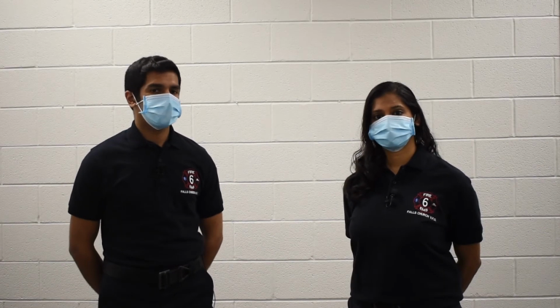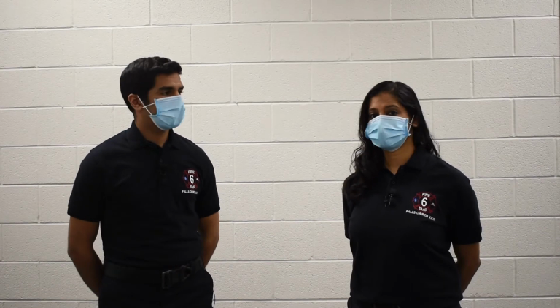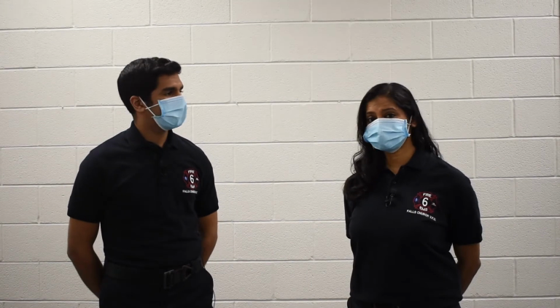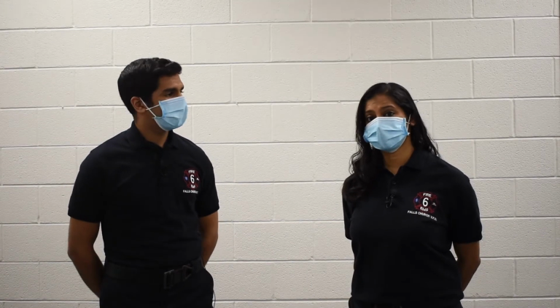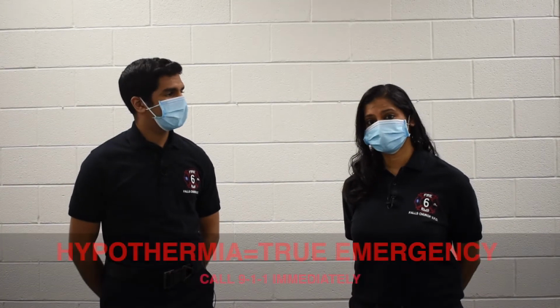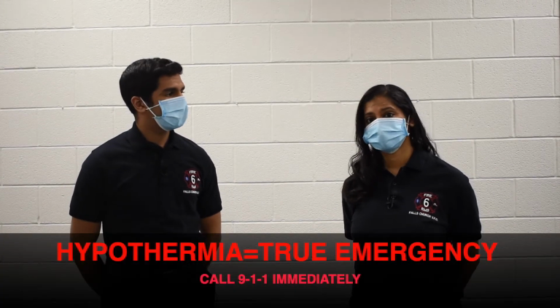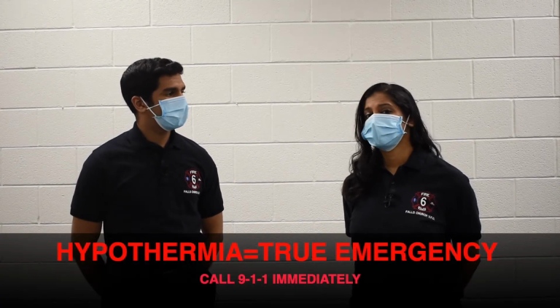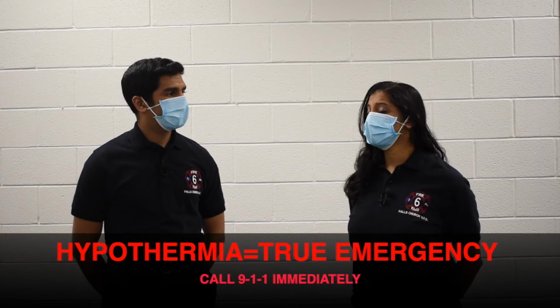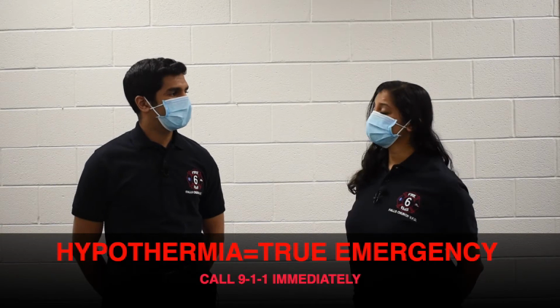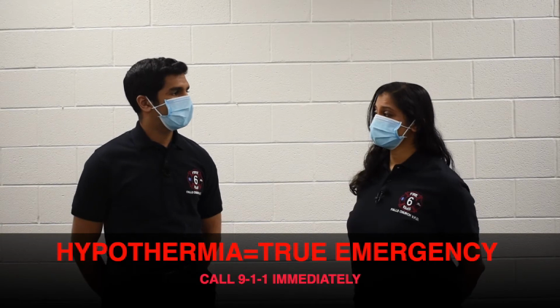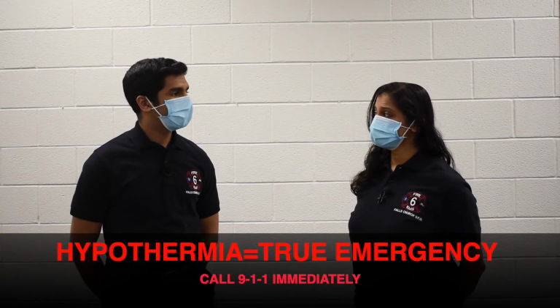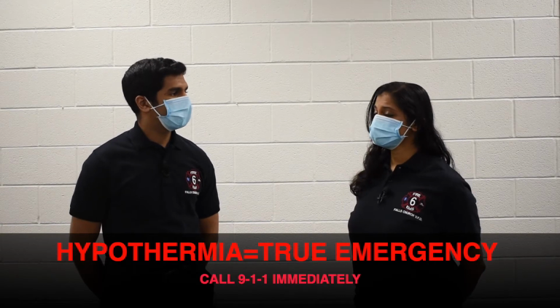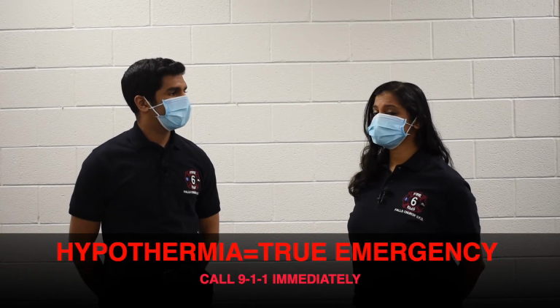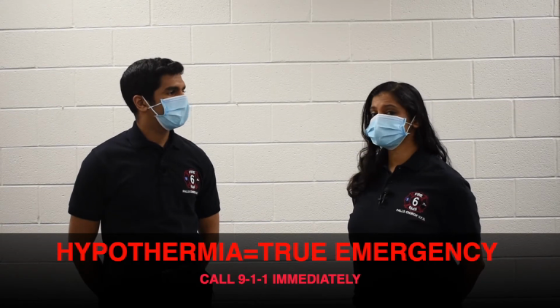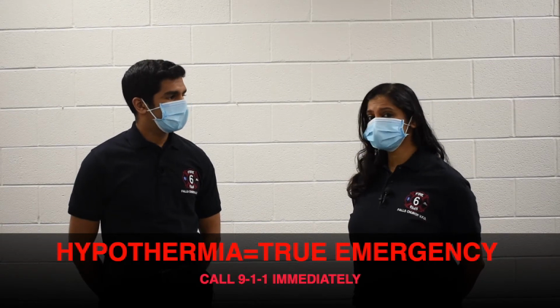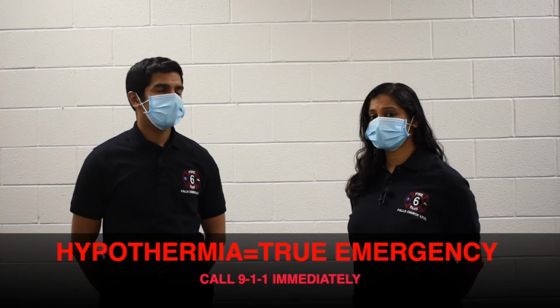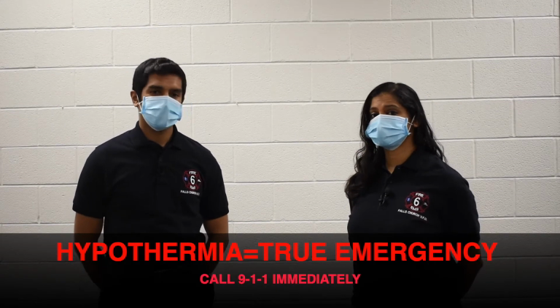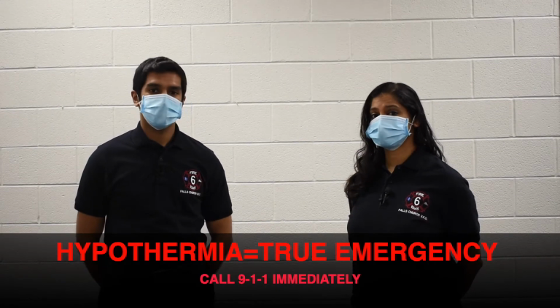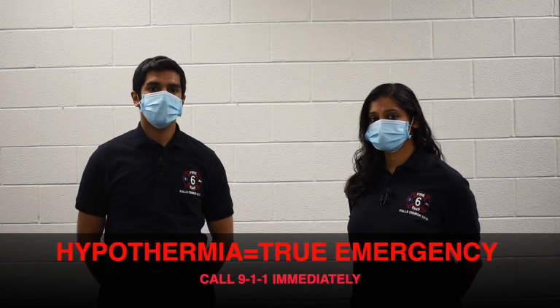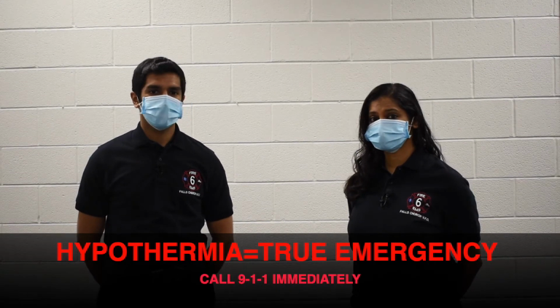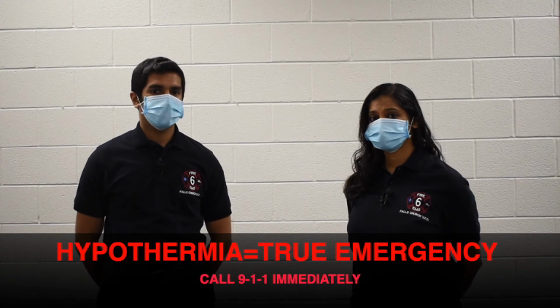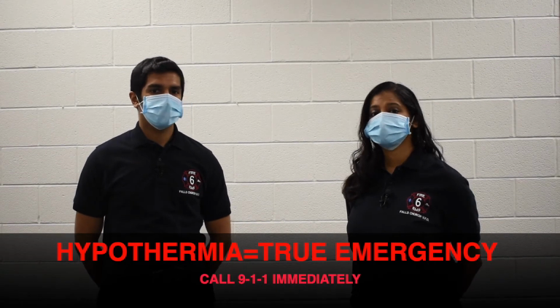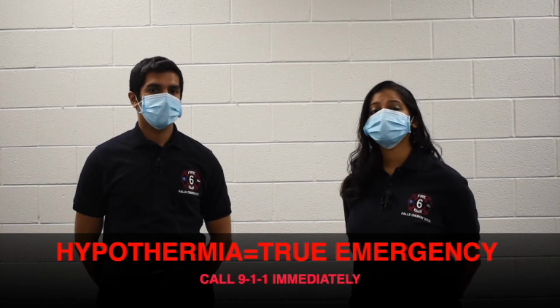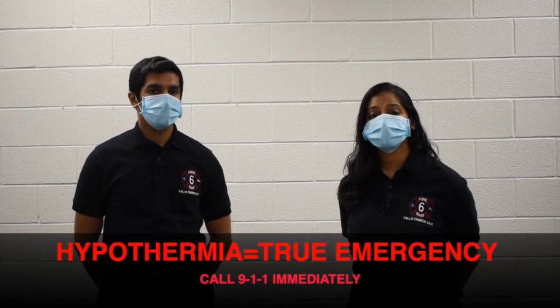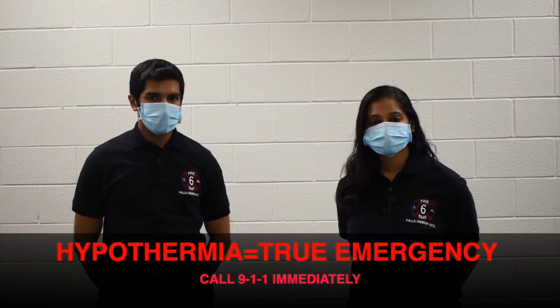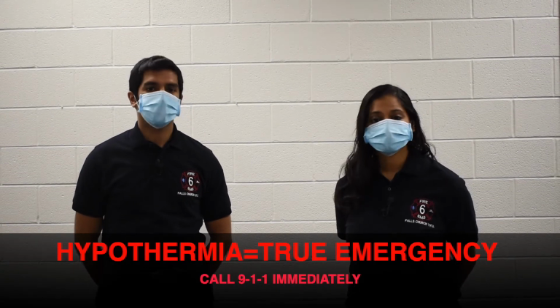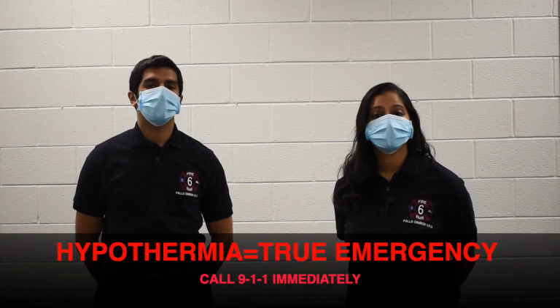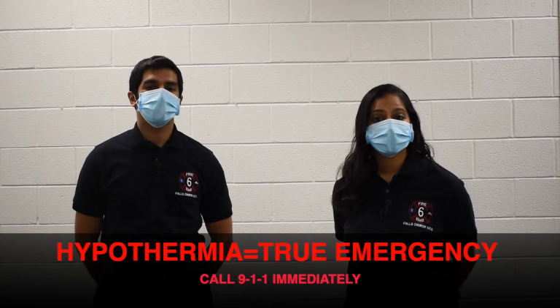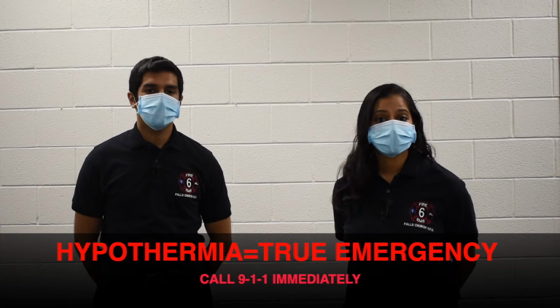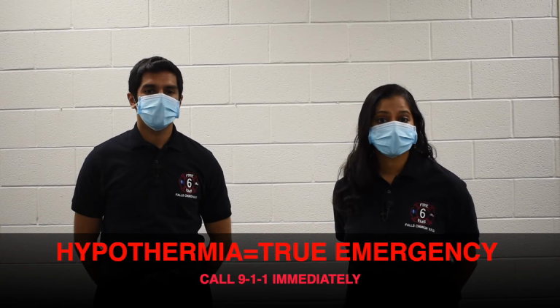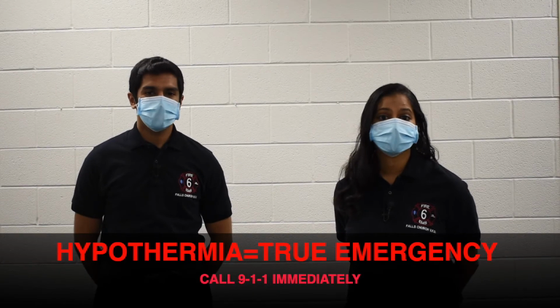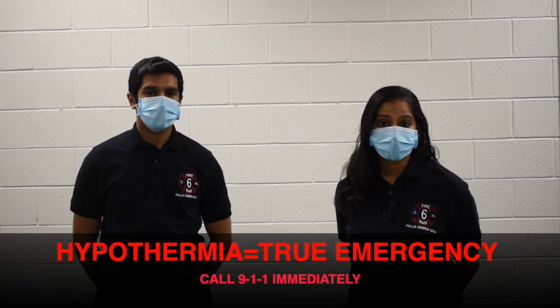And remember, hypothermia is a true medical emergency that necessitates a 911 call.